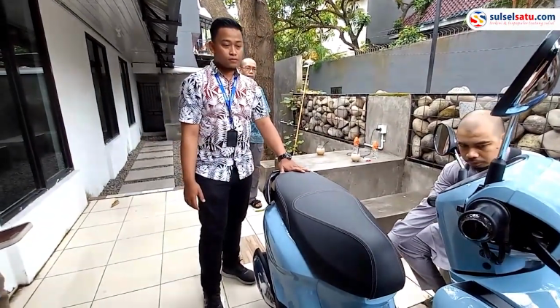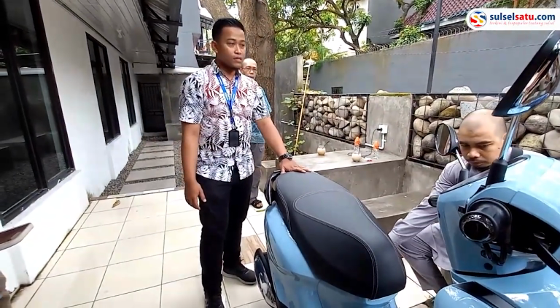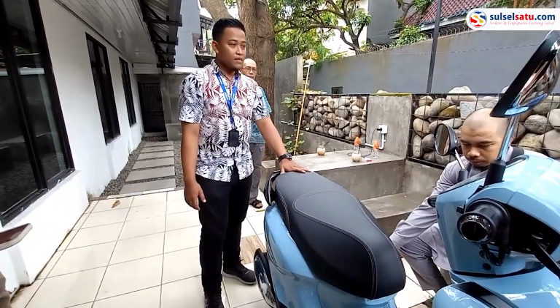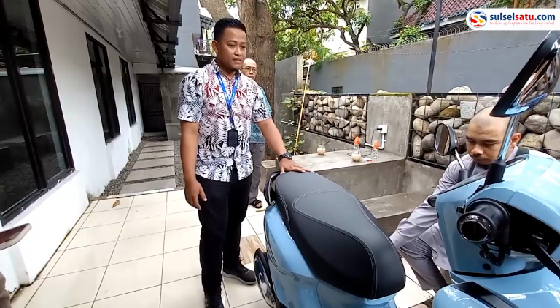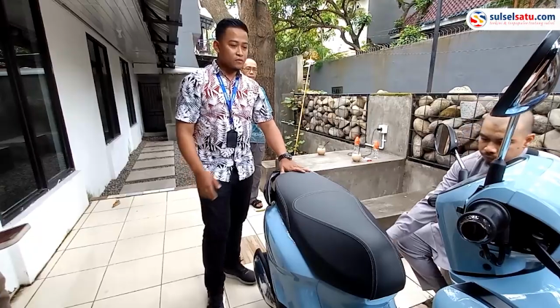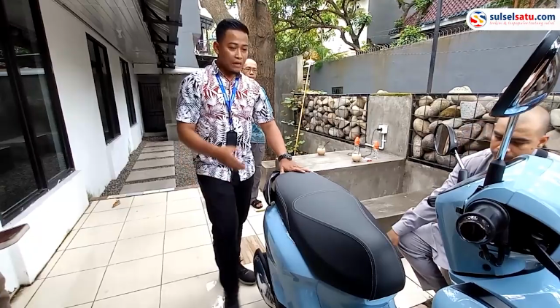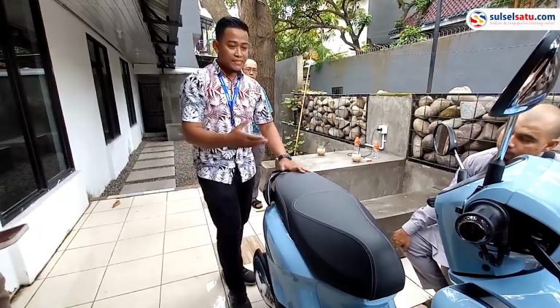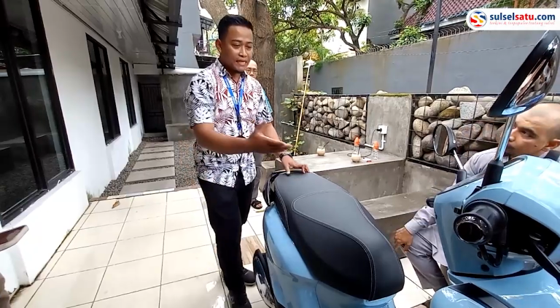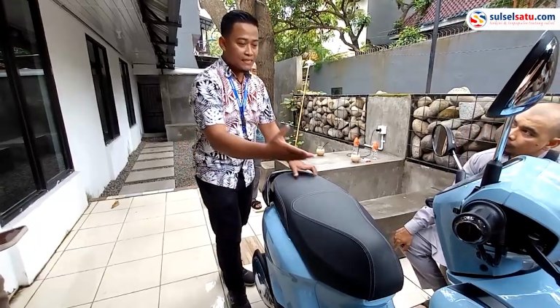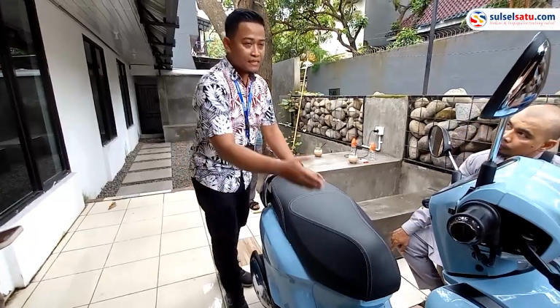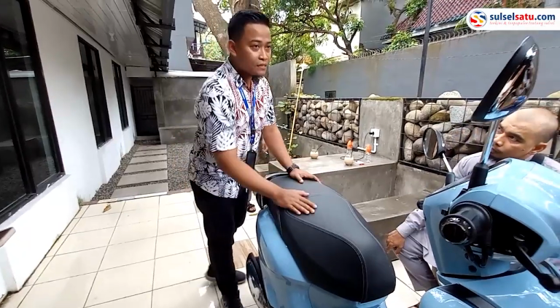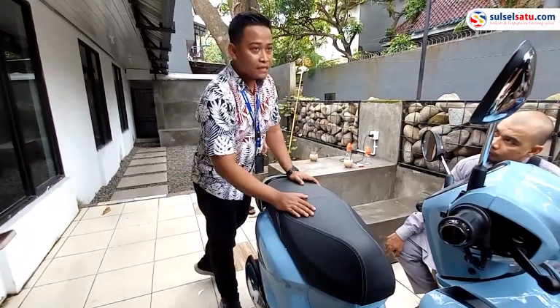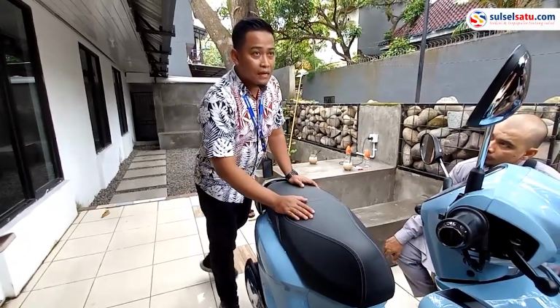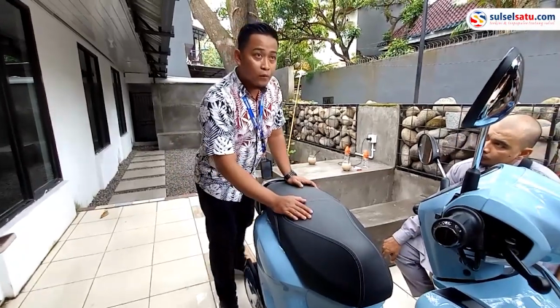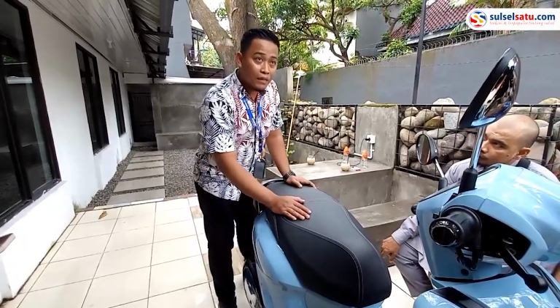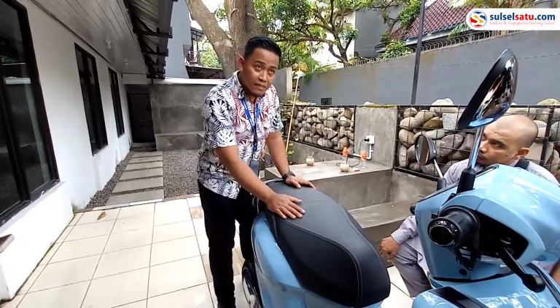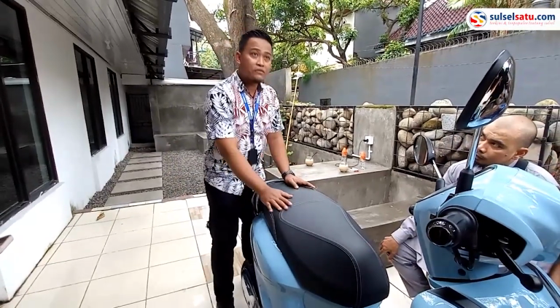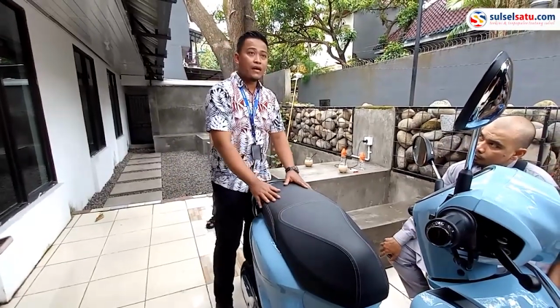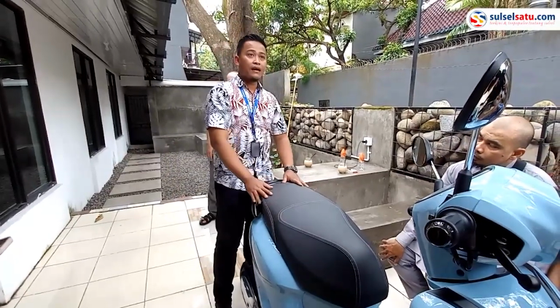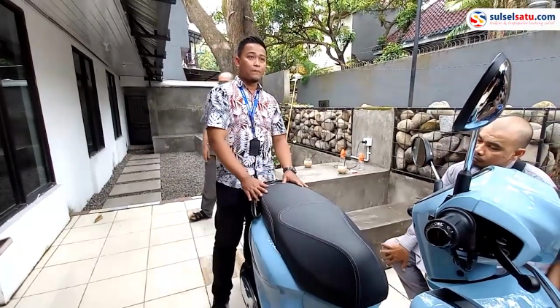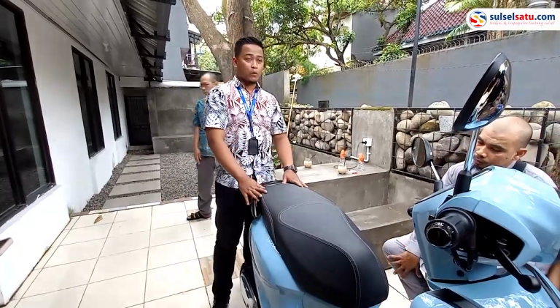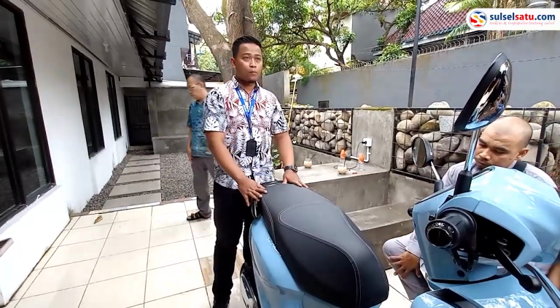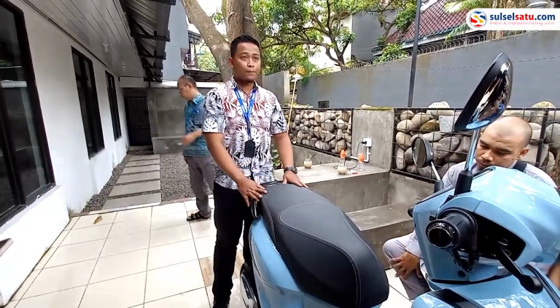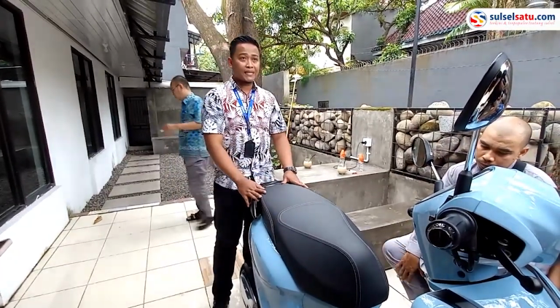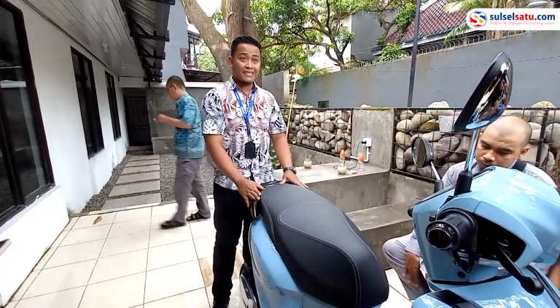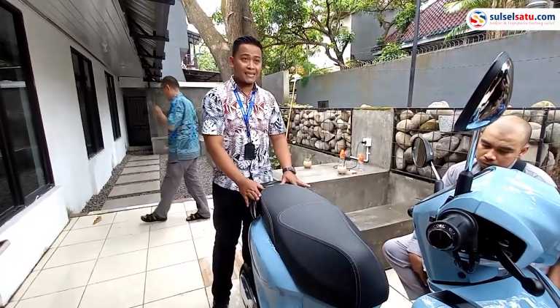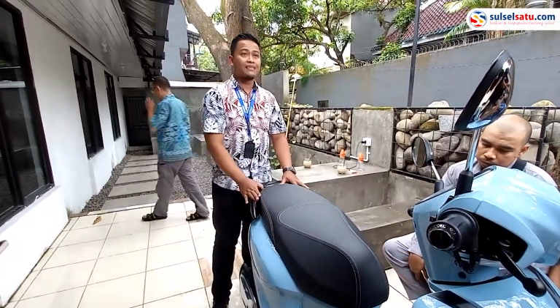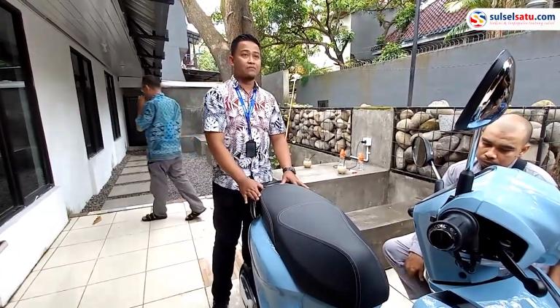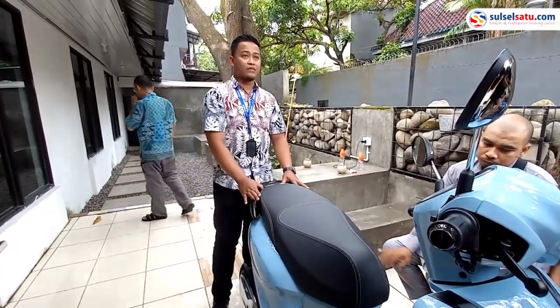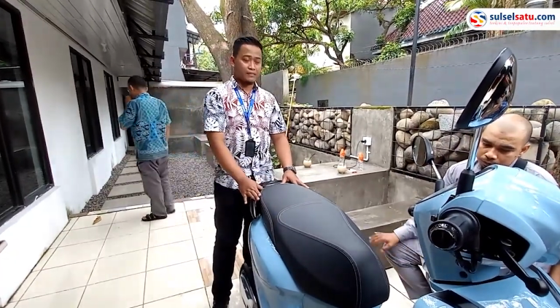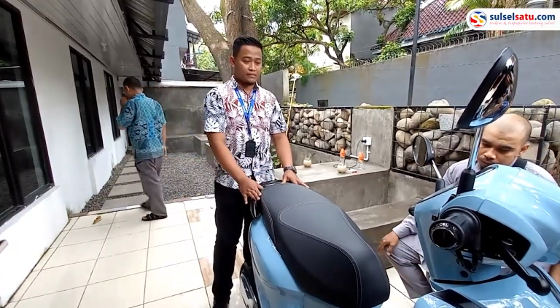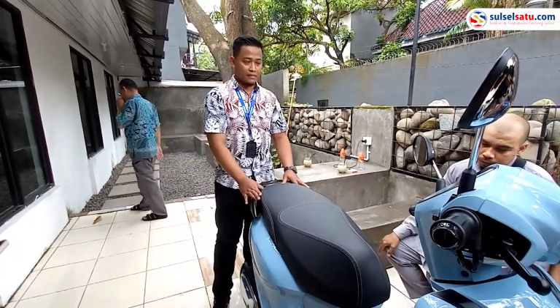Untuk kapasitas tankinya itu lumayan besar juga — 4,4 liter untuk kapasitas tankinya.